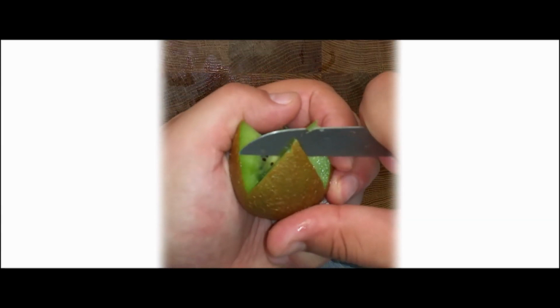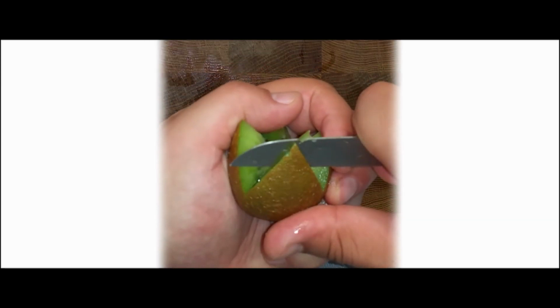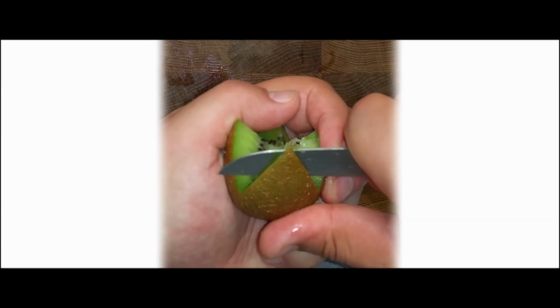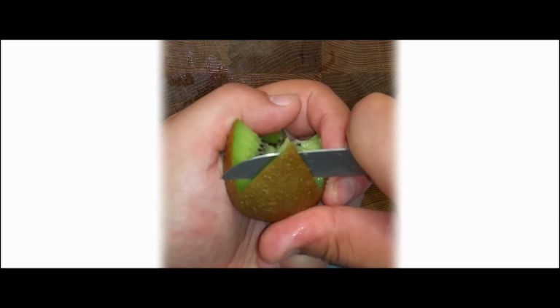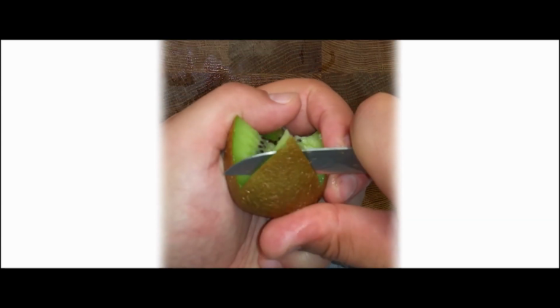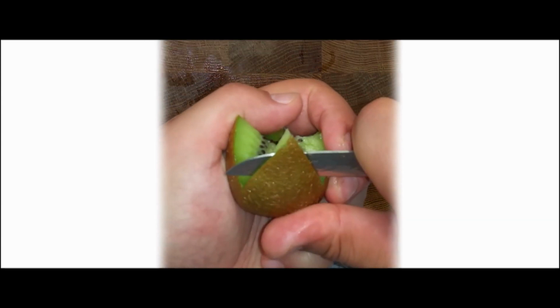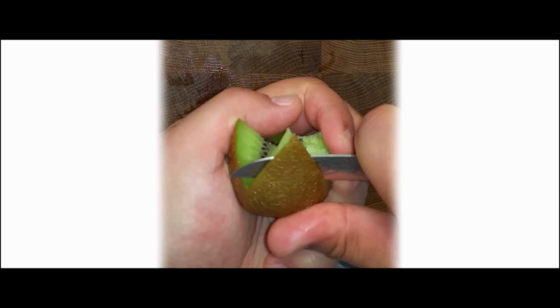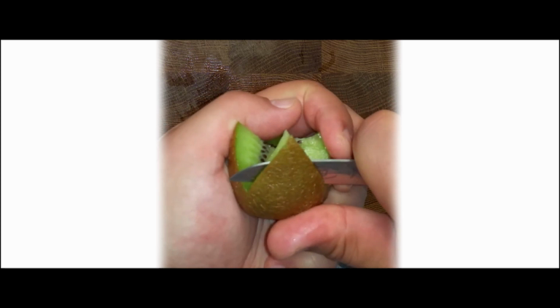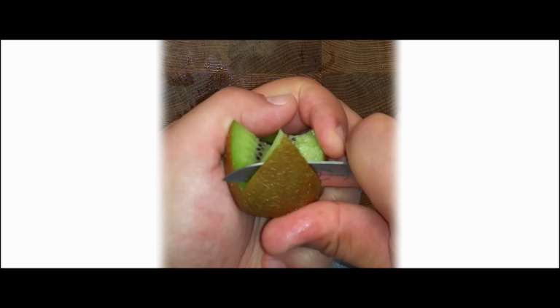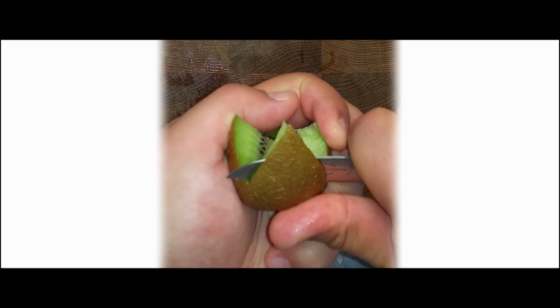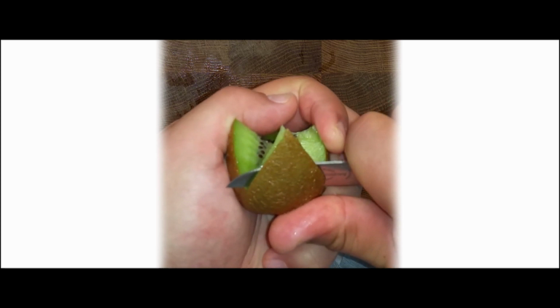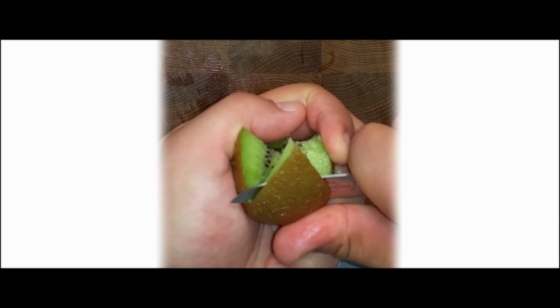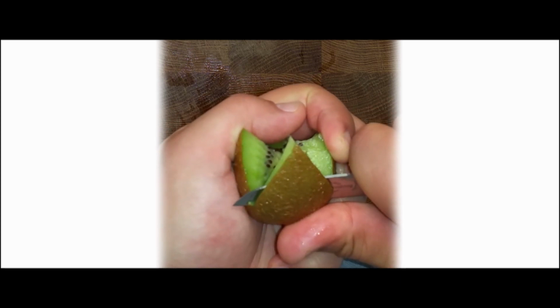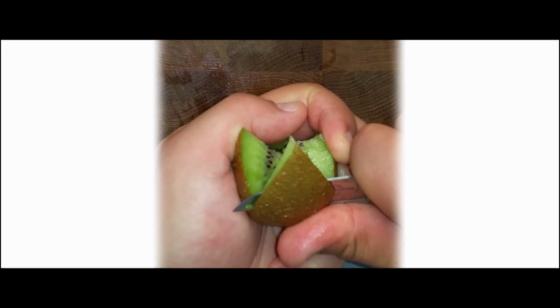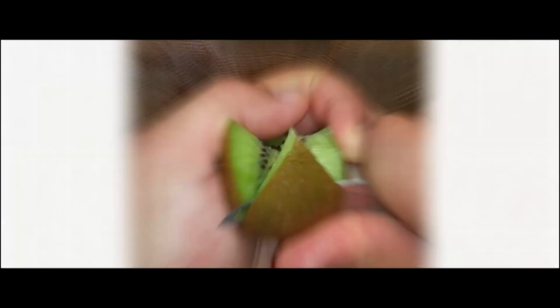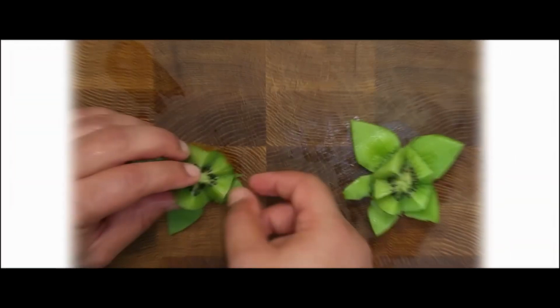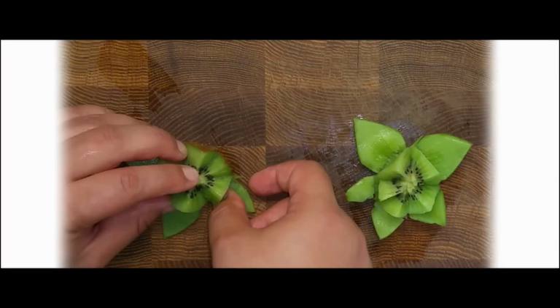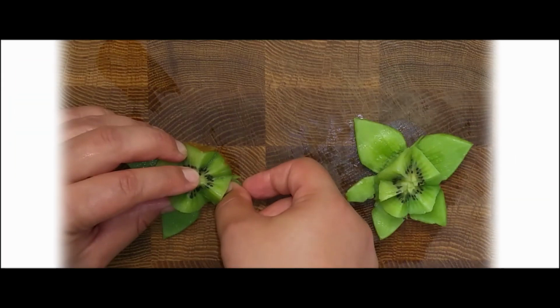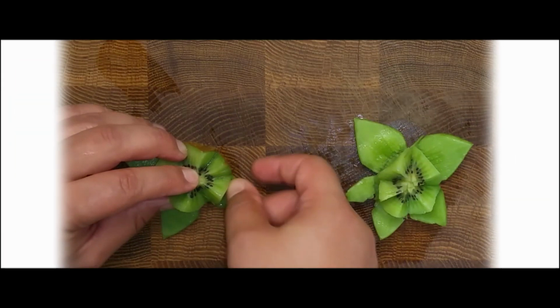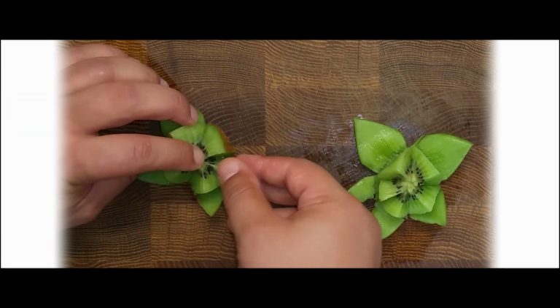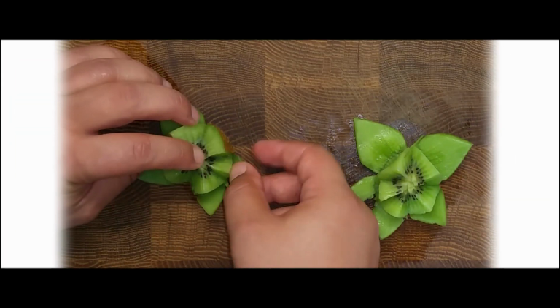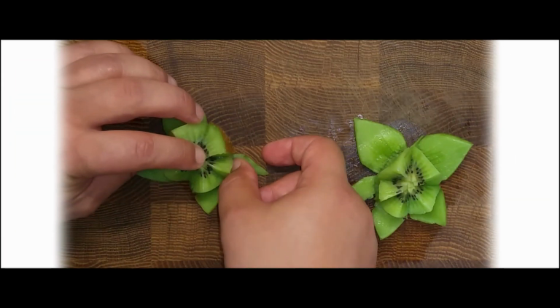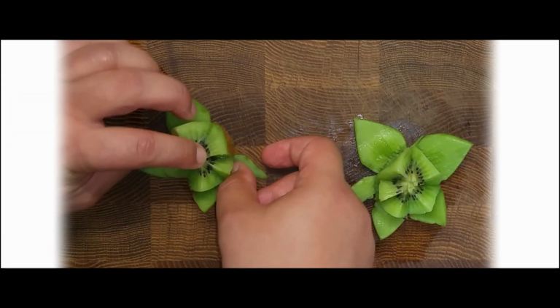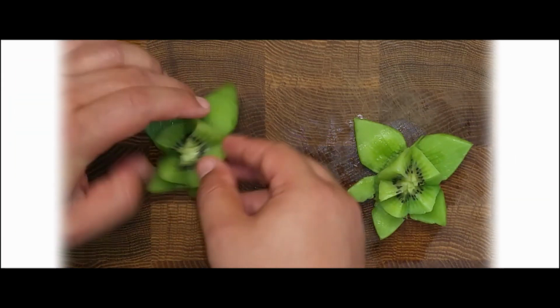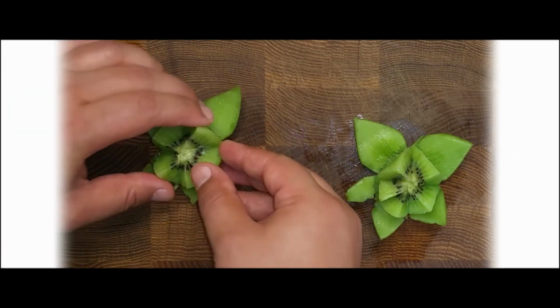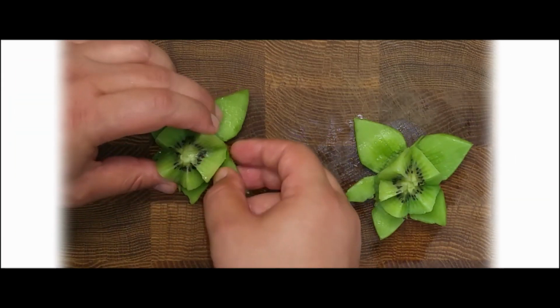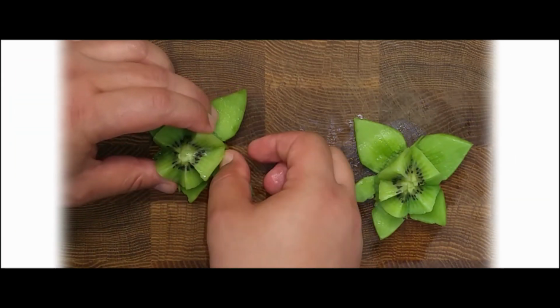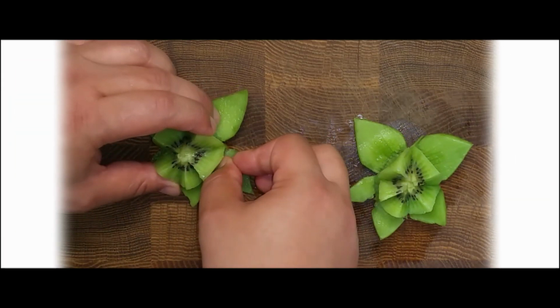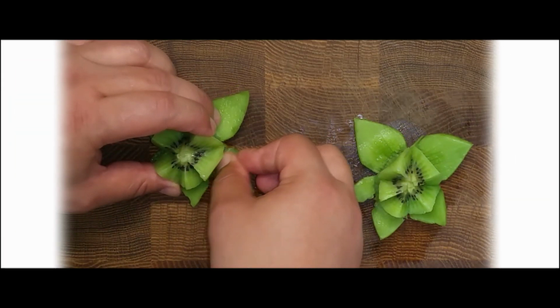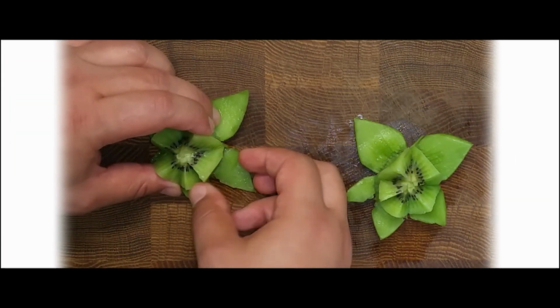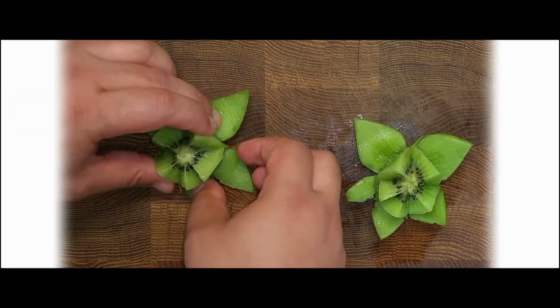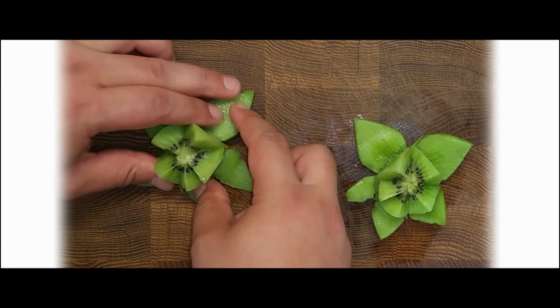Start from the tip and cut under the skin. Lower the skin and you will have a flower-shaped kiwi.